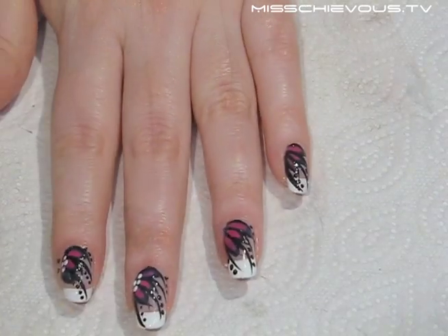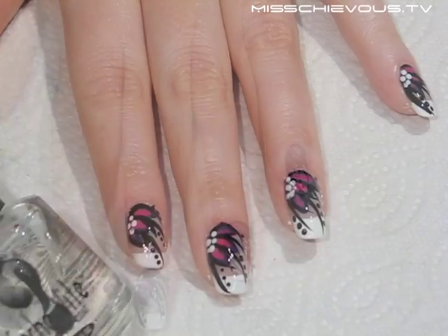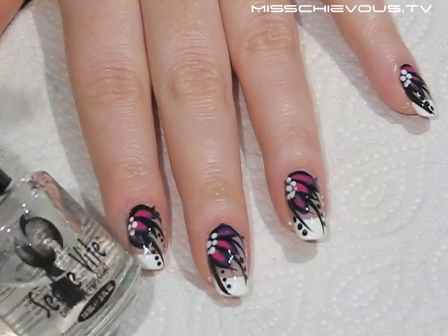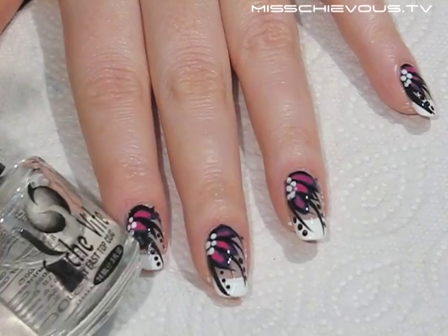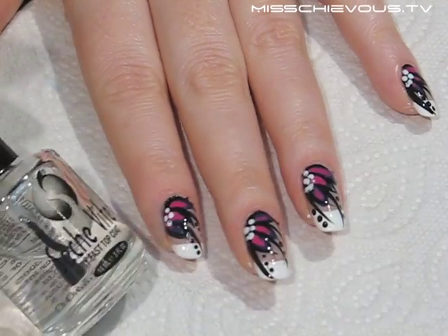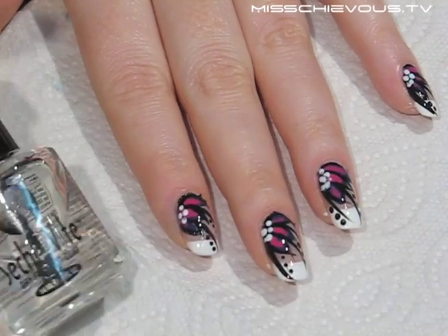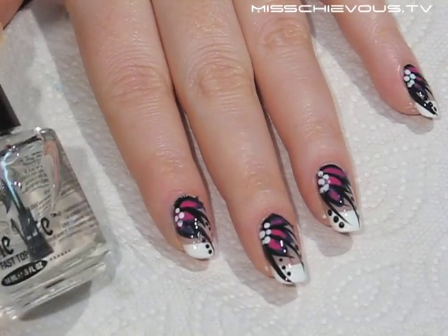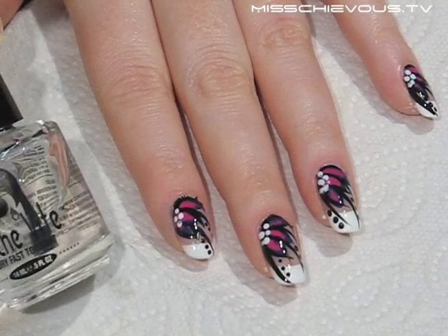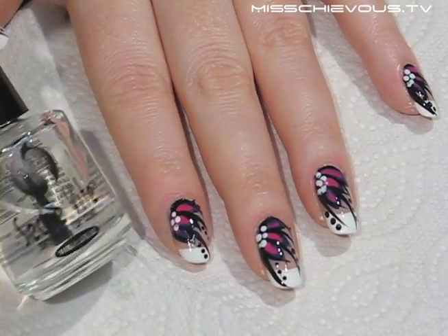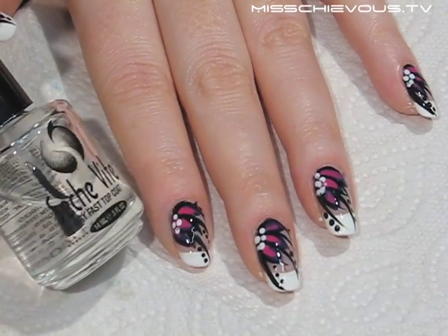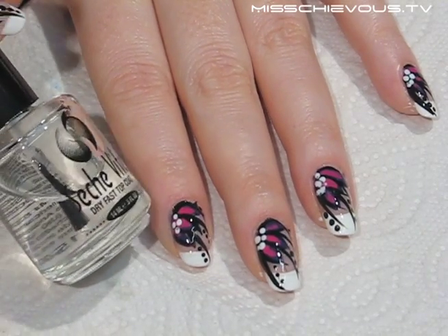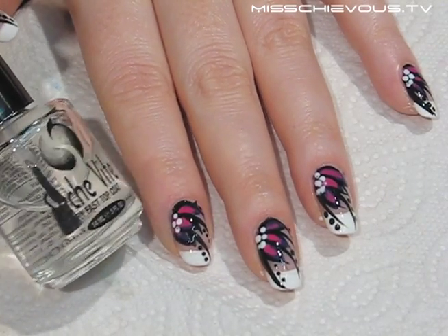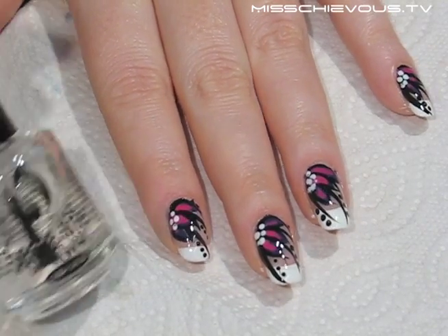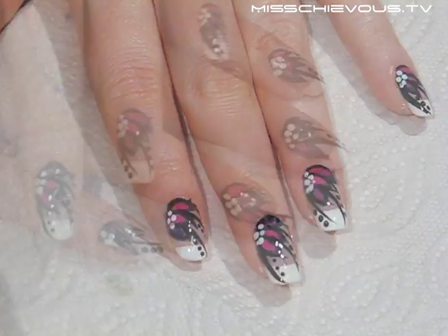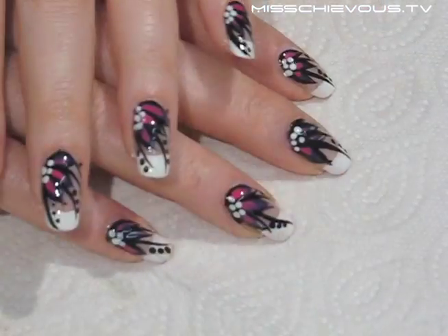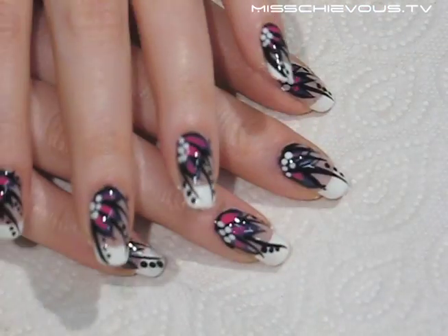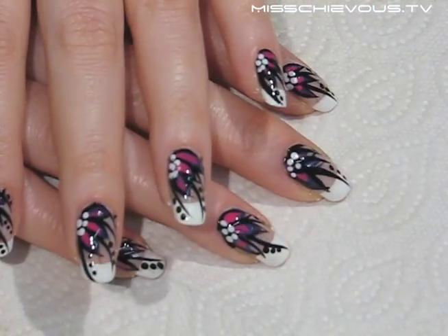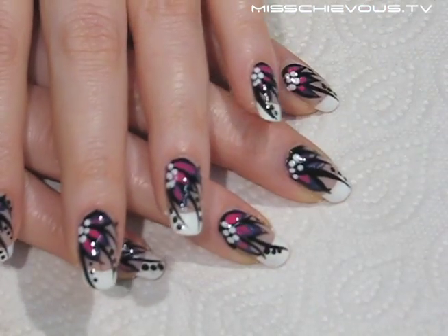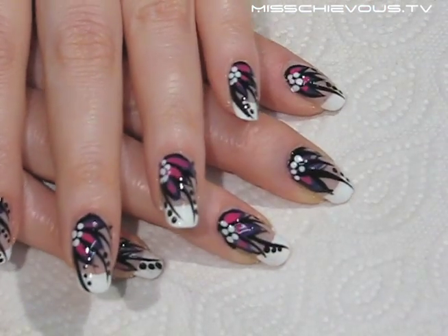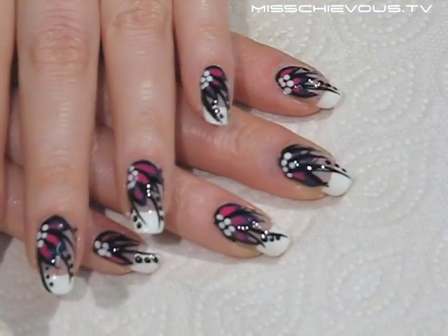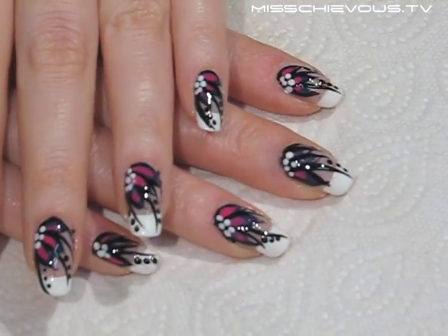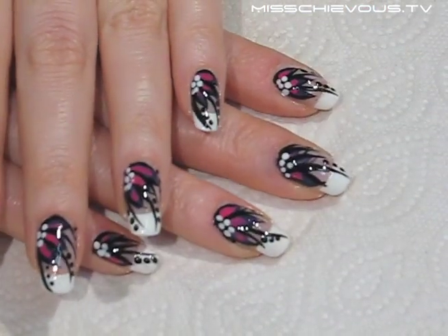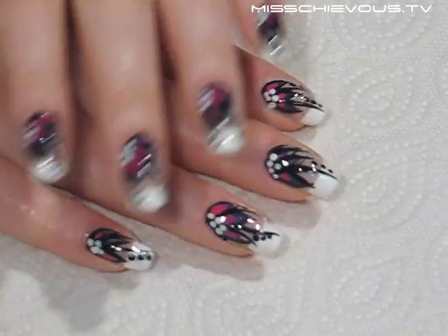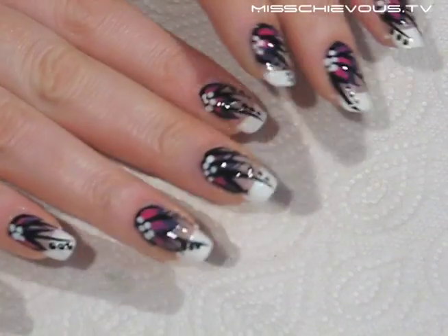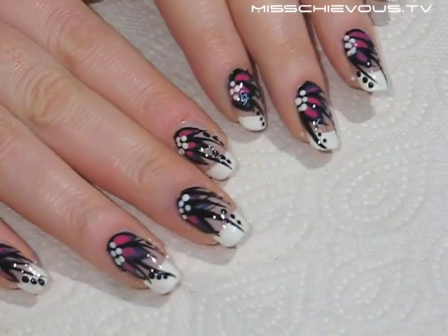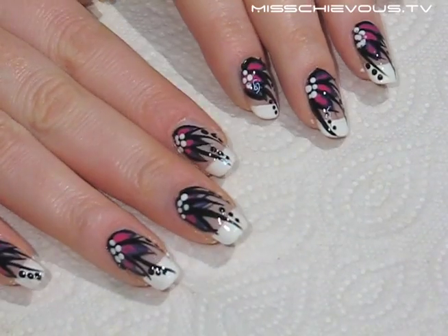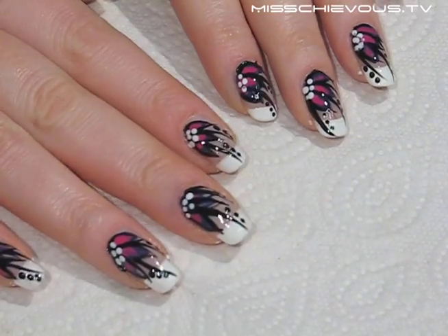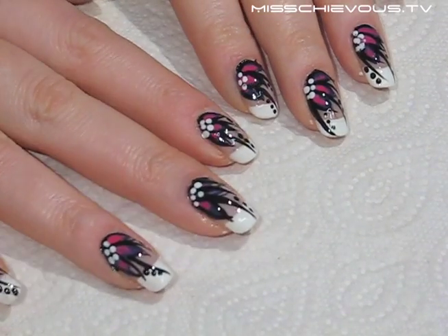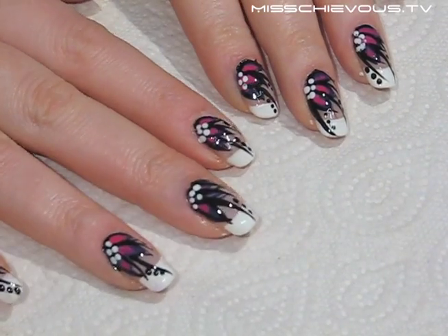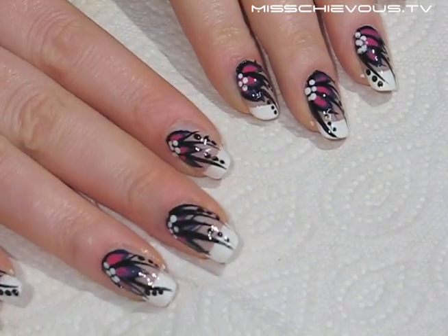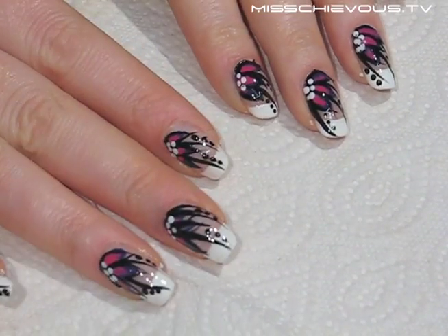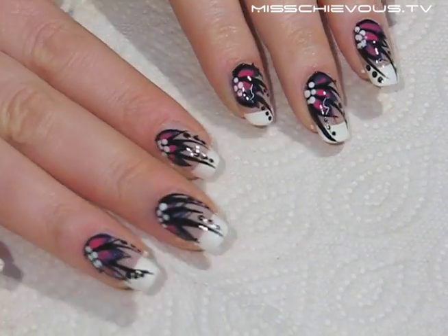Once the design has dried a little bit, apply a long lasting top coat — I like Seche Vite. So now you can see the finished nails.